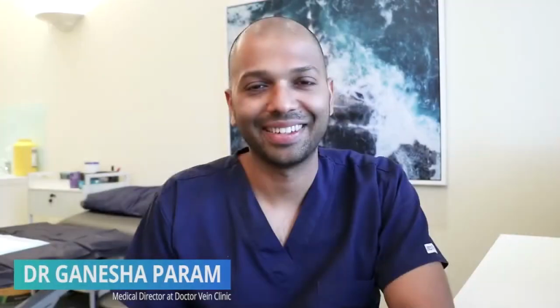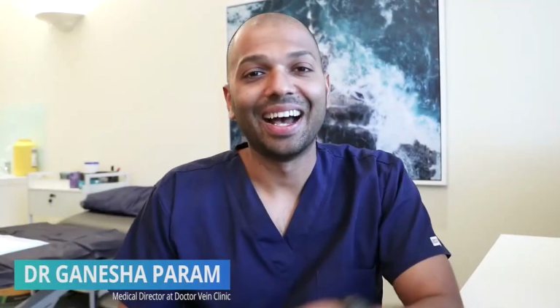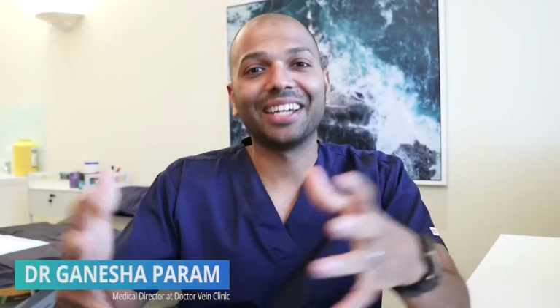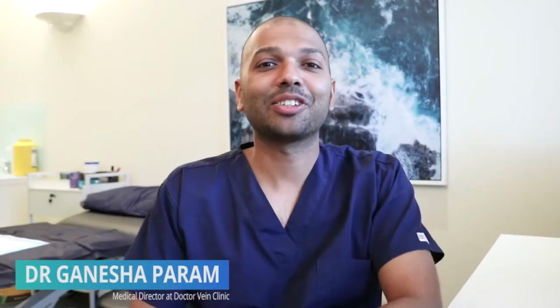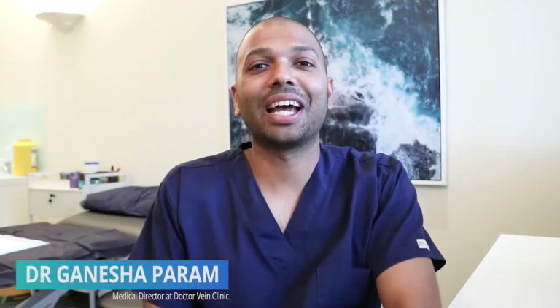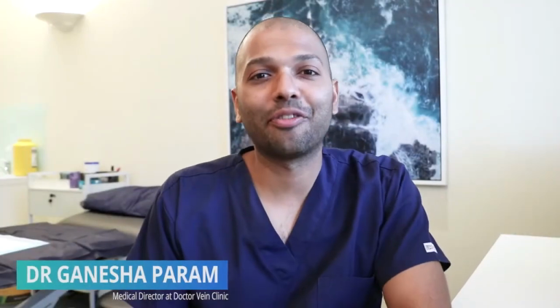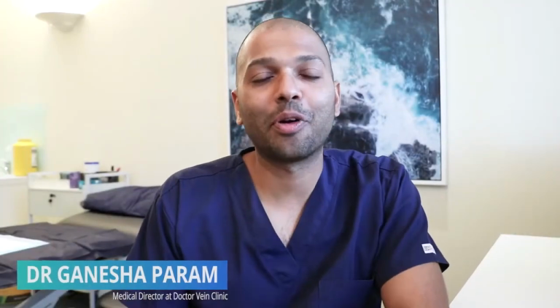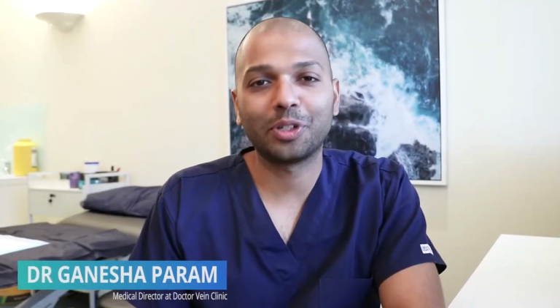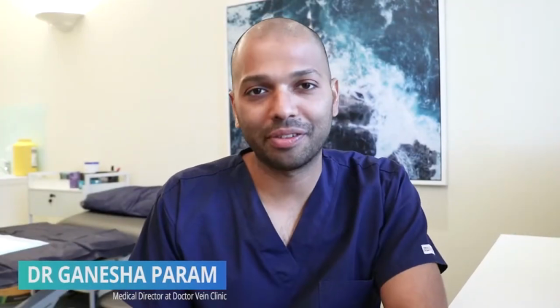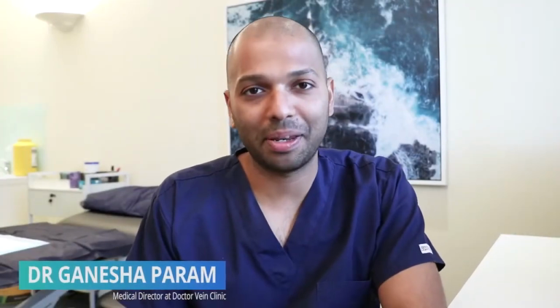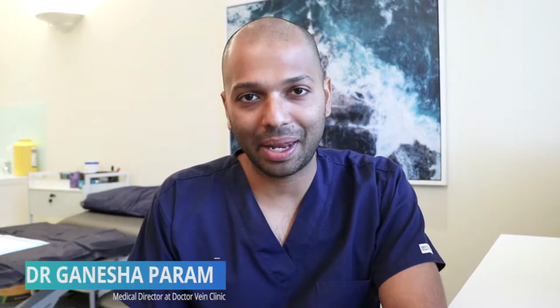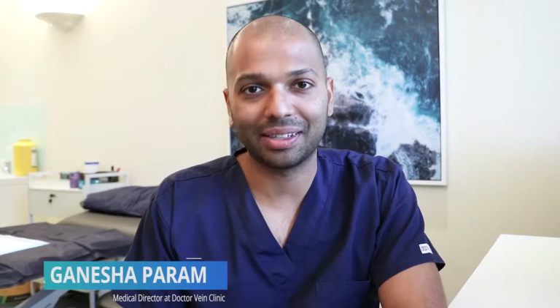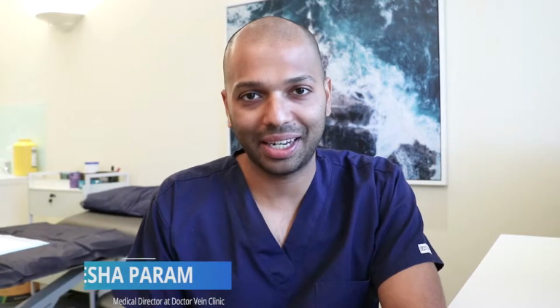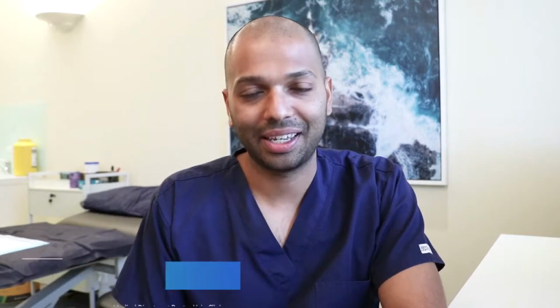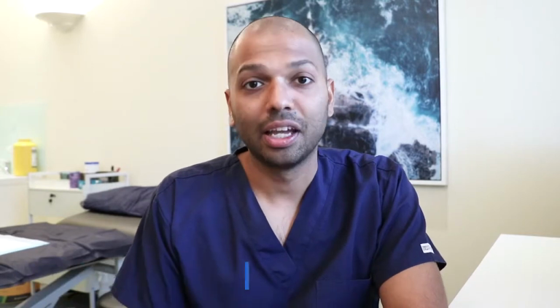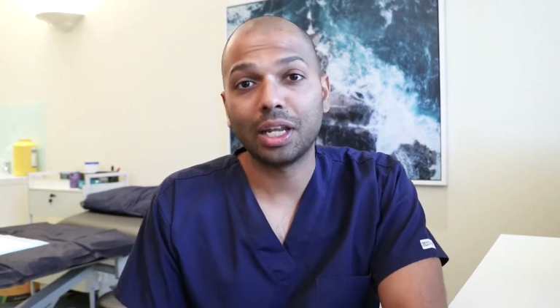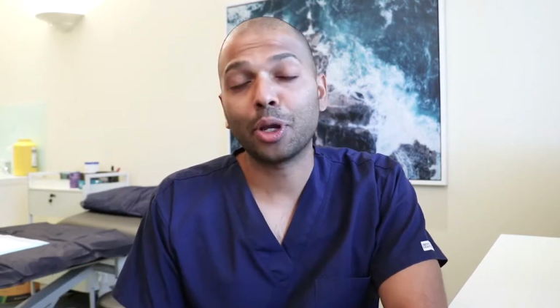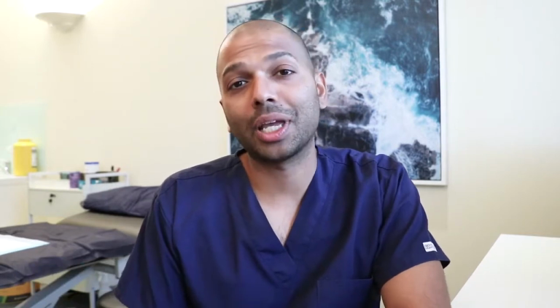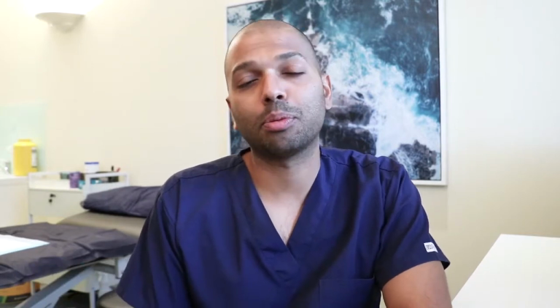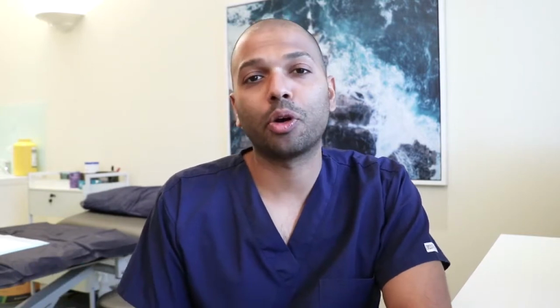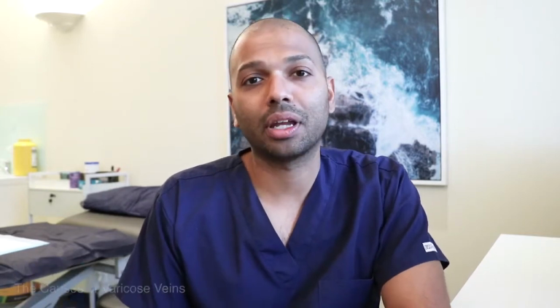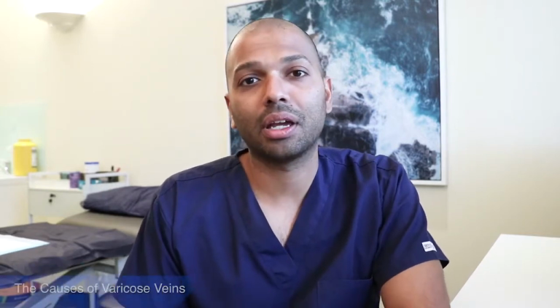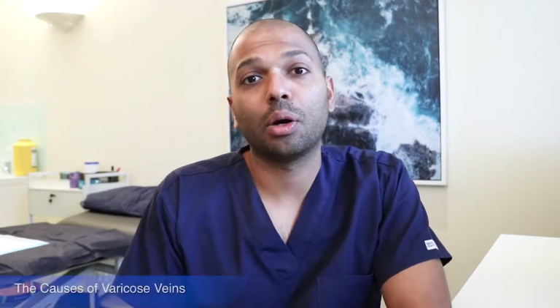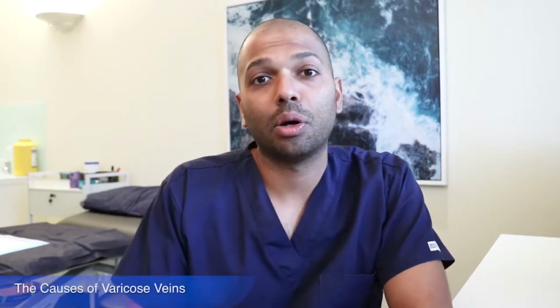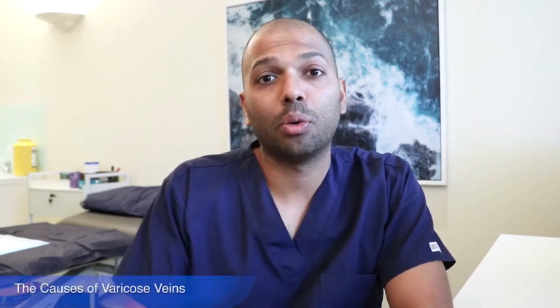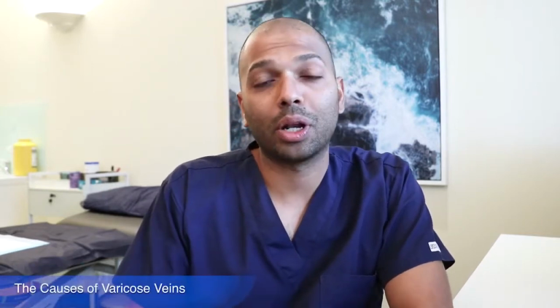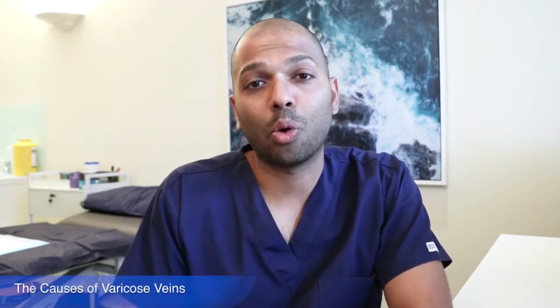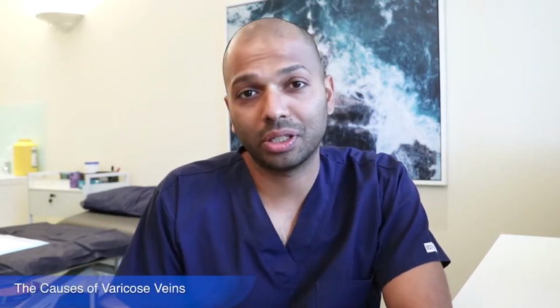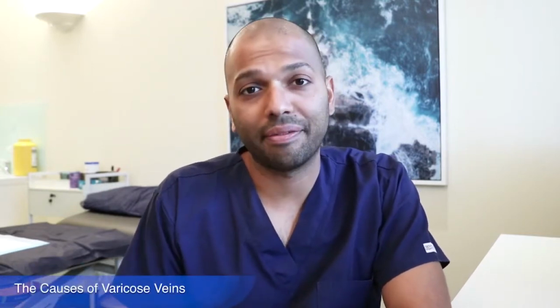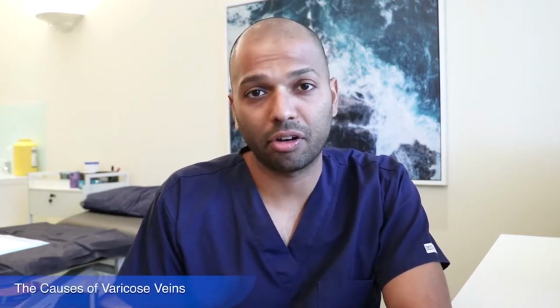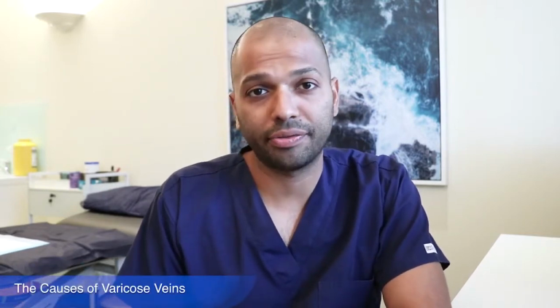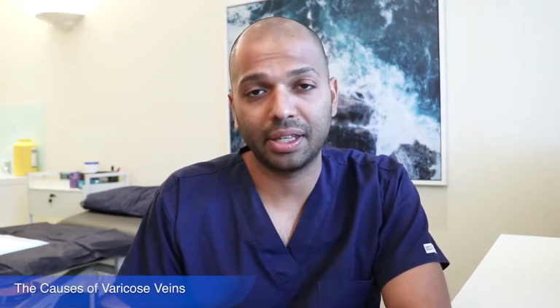Hi, Dr. Gan from Dr. Vein Medical Clinic. Today we're going to be exploring what causes varicose veins.